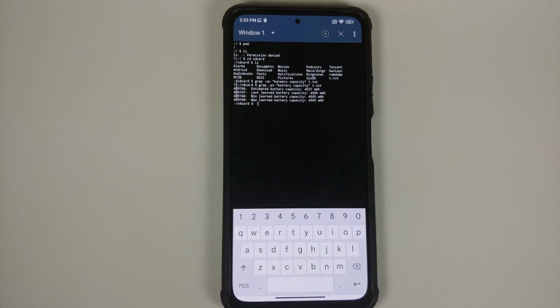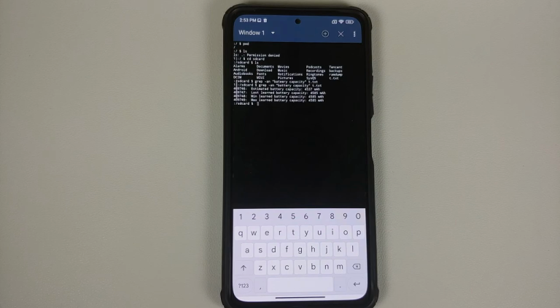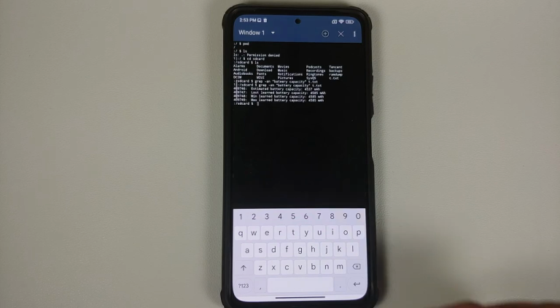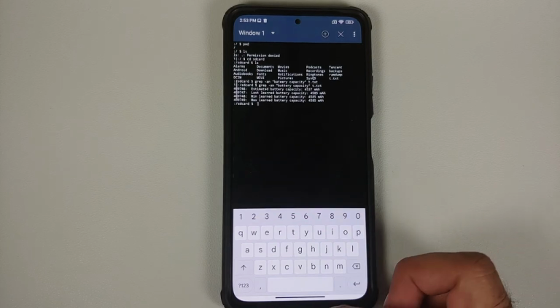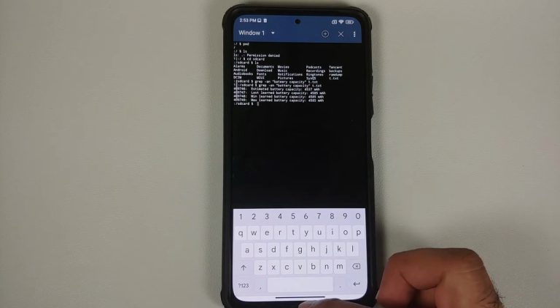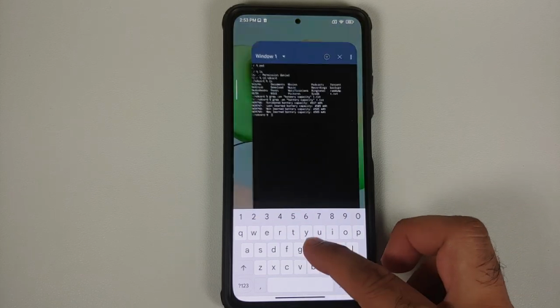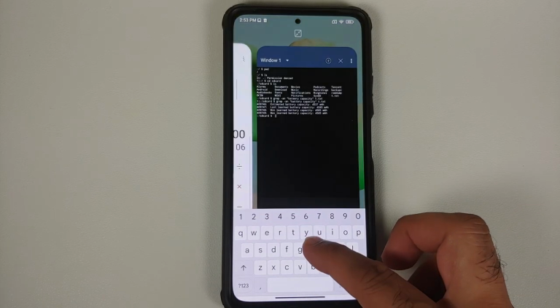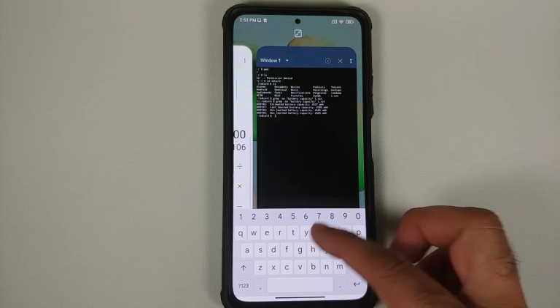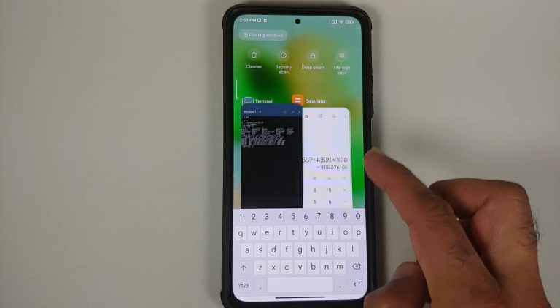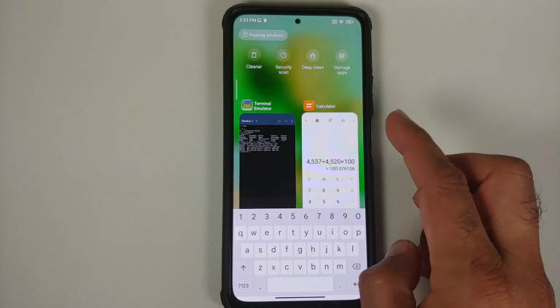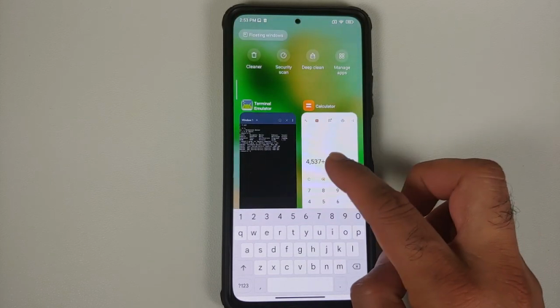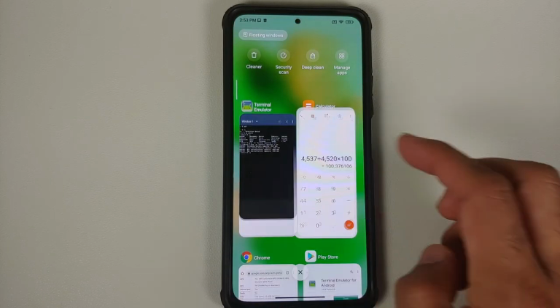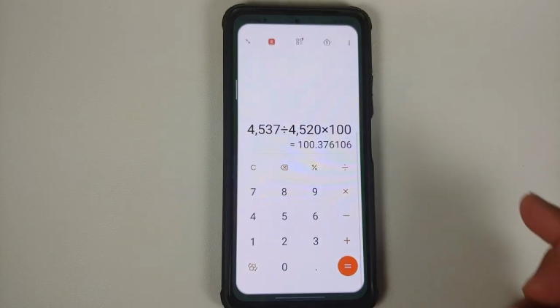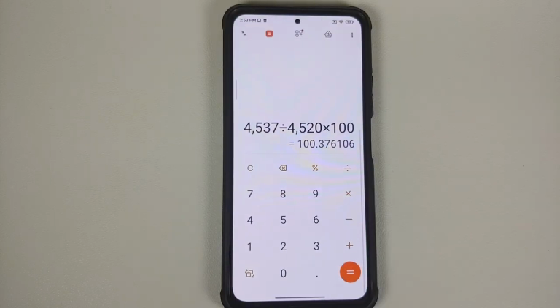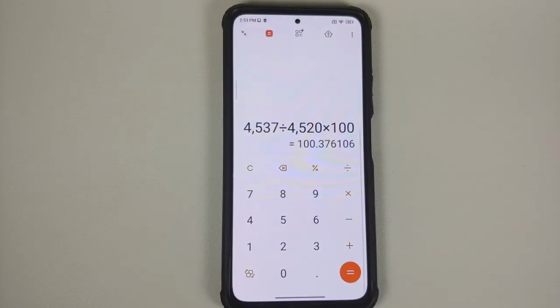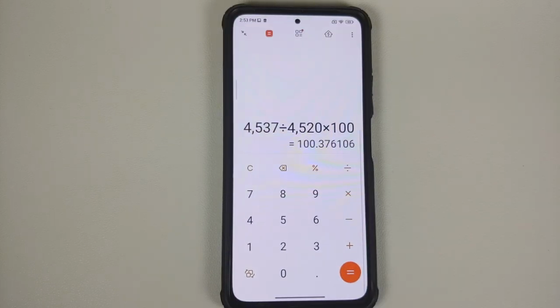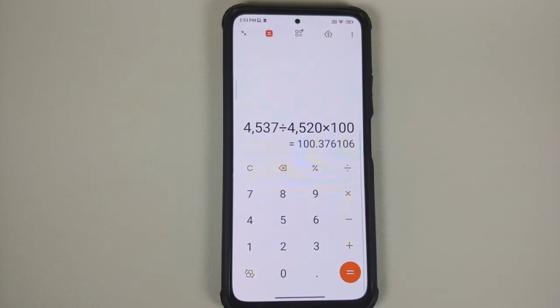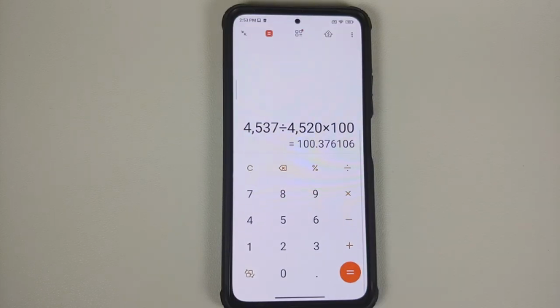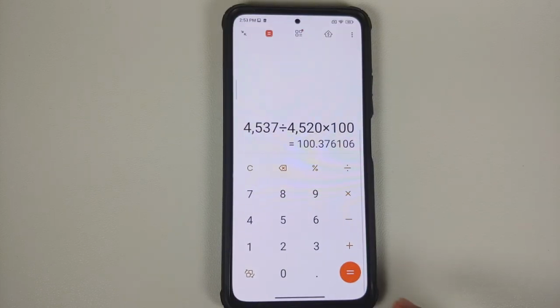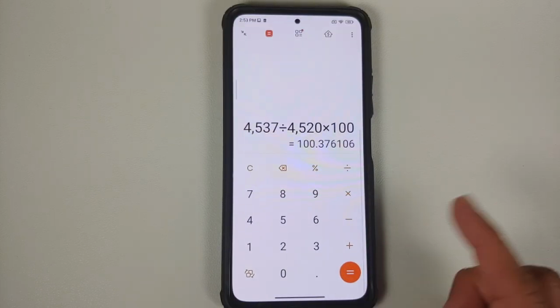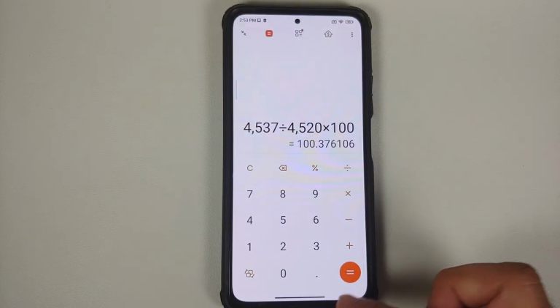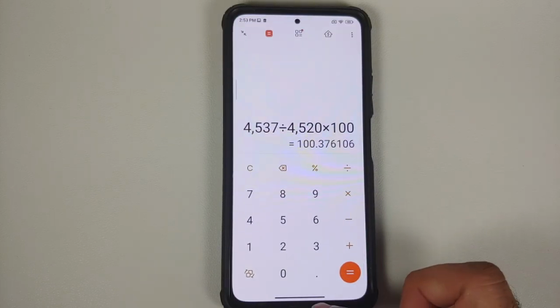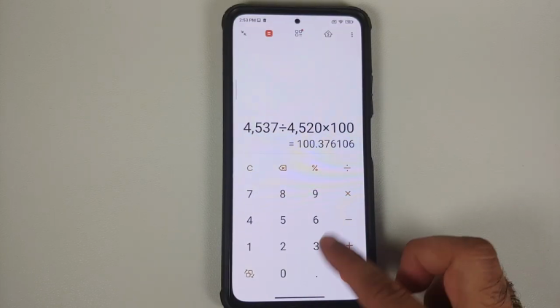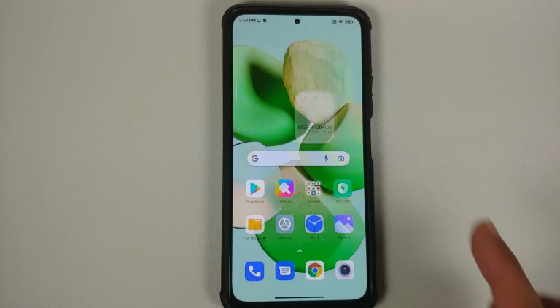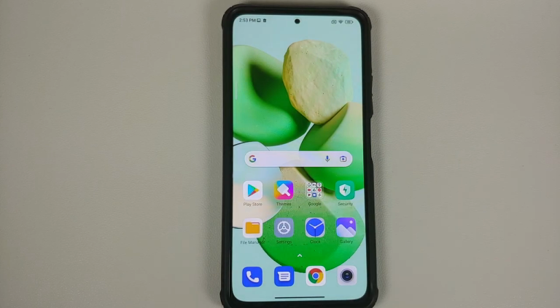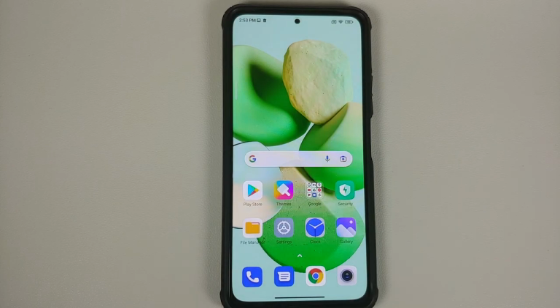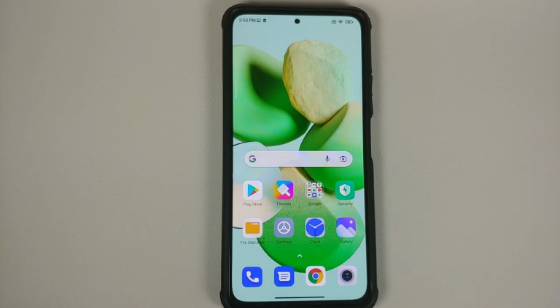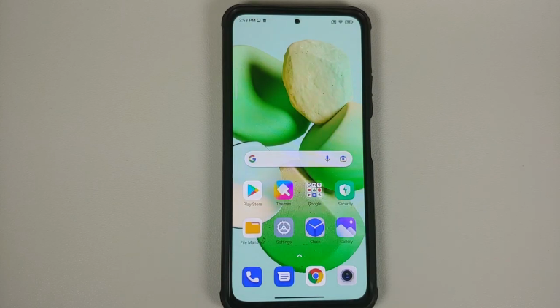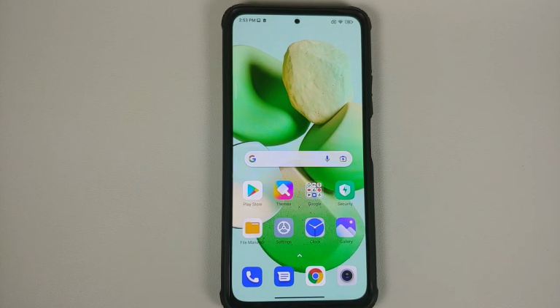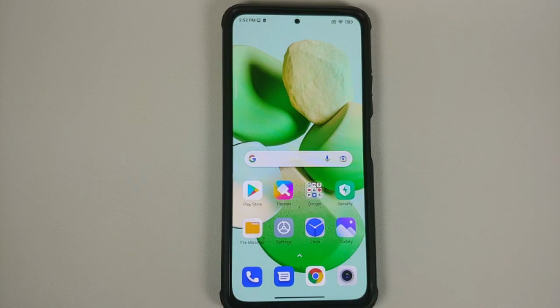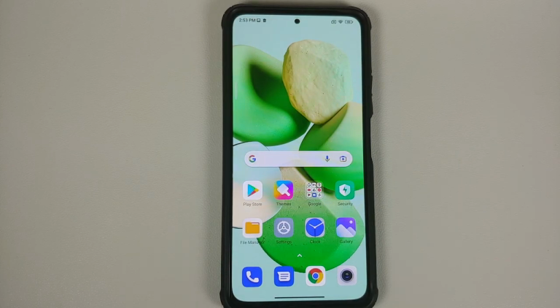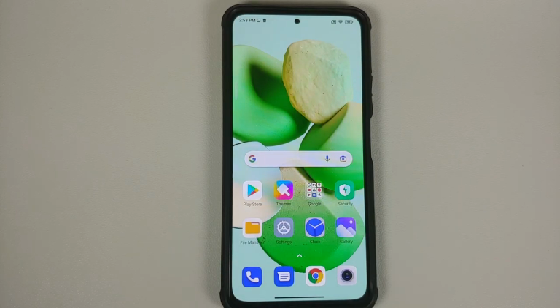How to calculate or determine the battery strength or battery health on any MIUI device without having to root it.